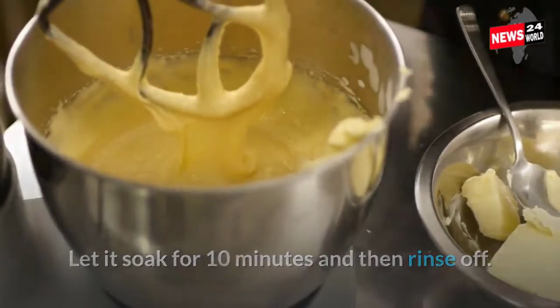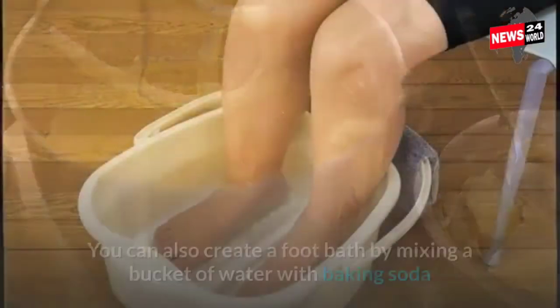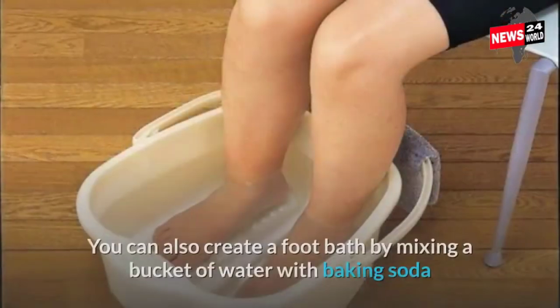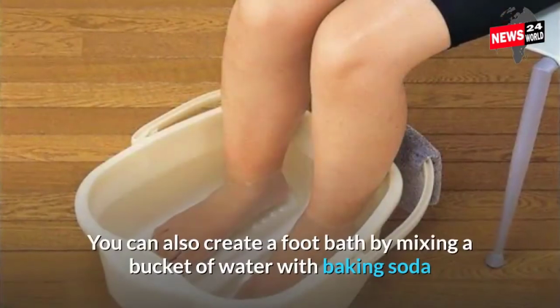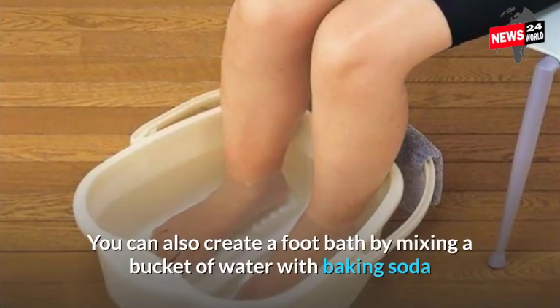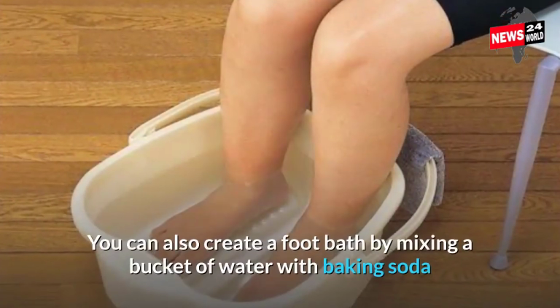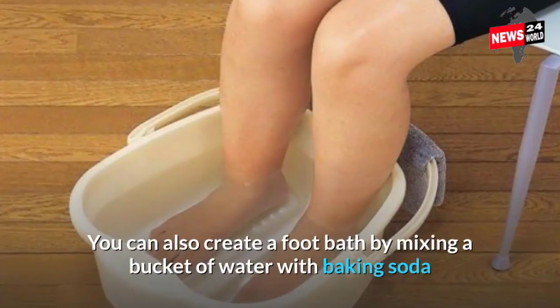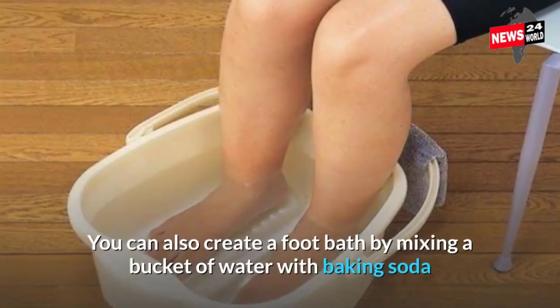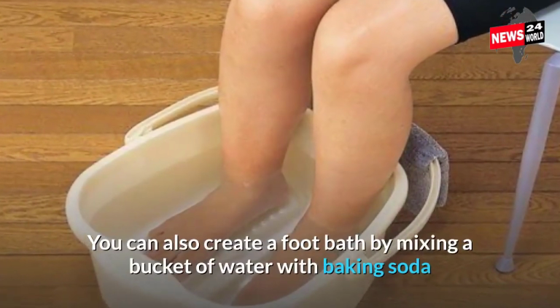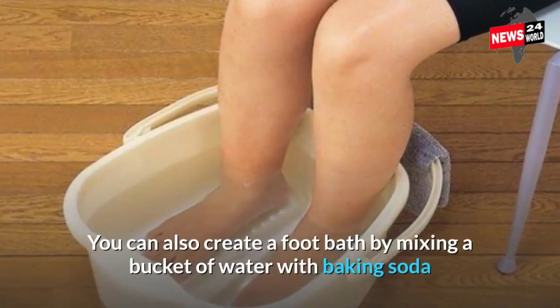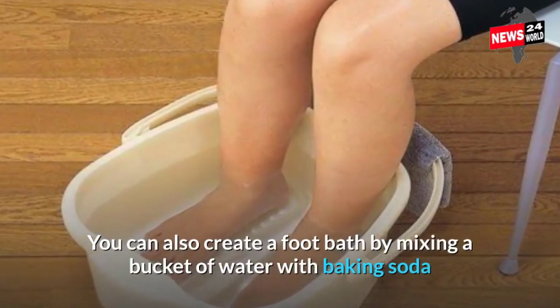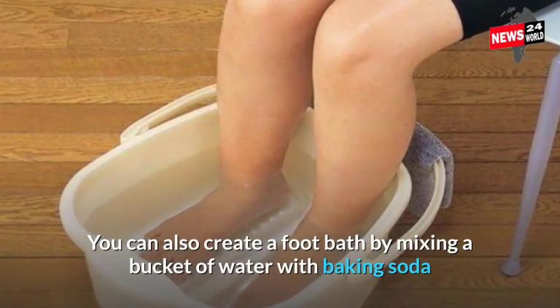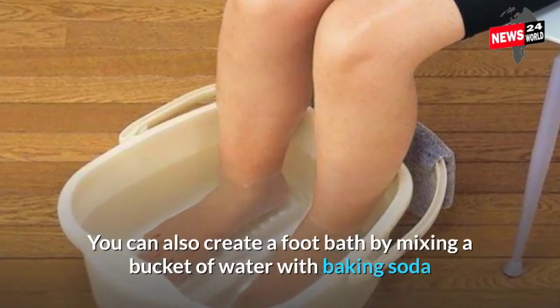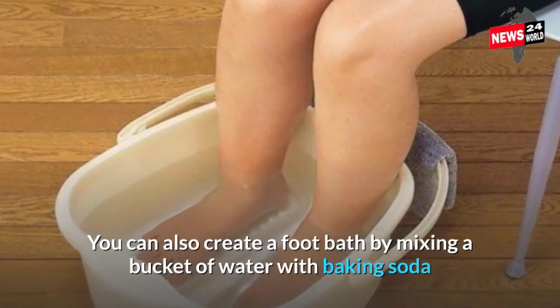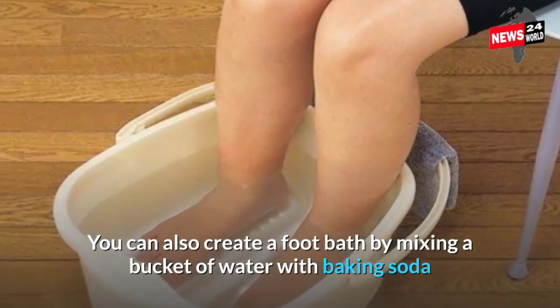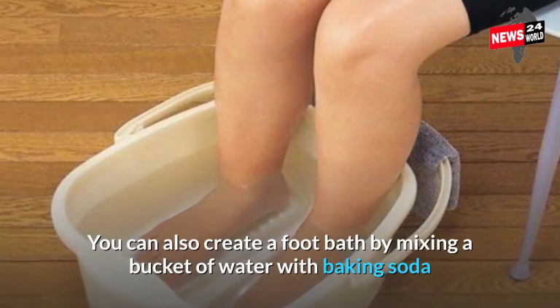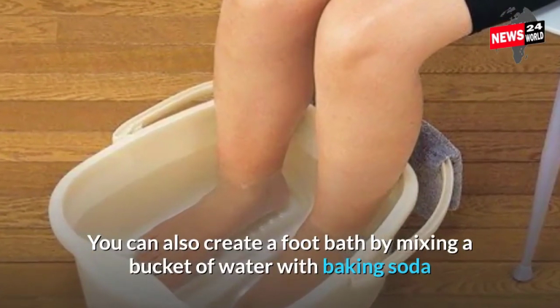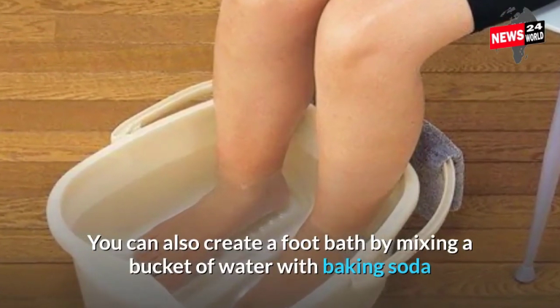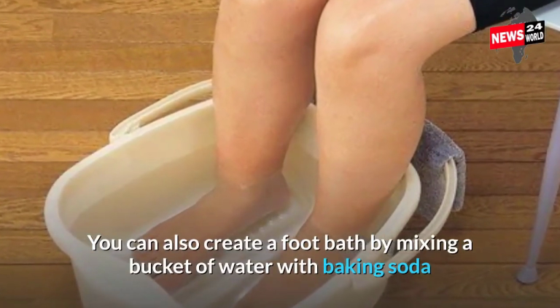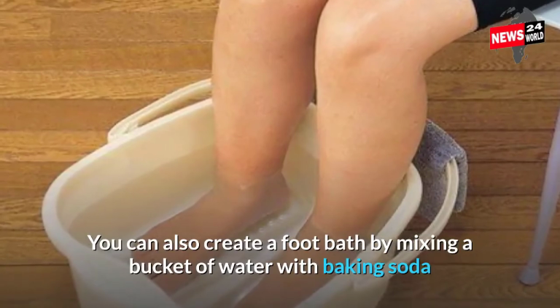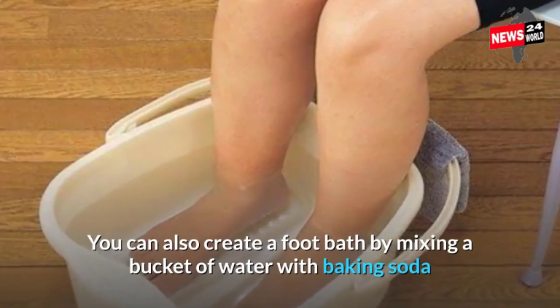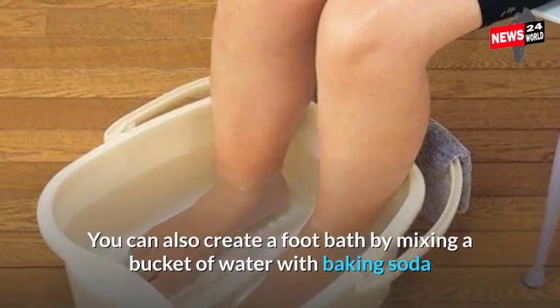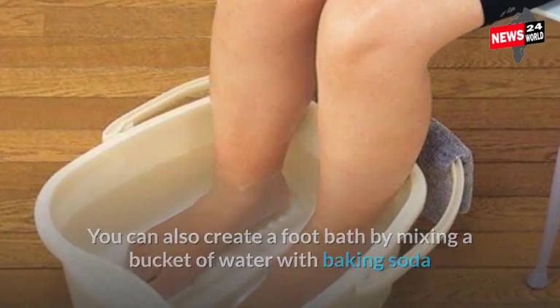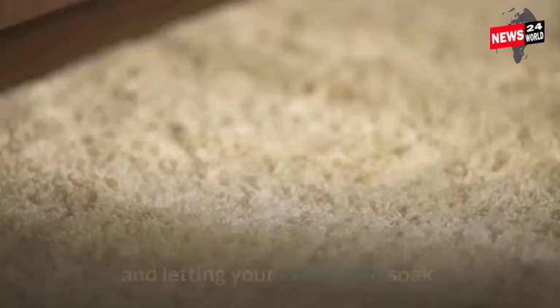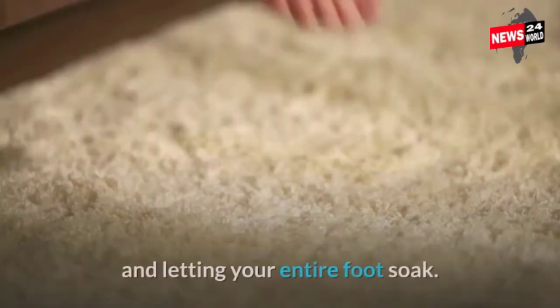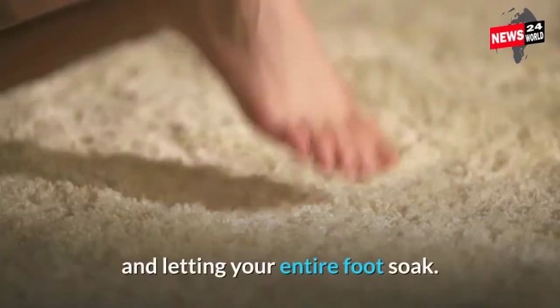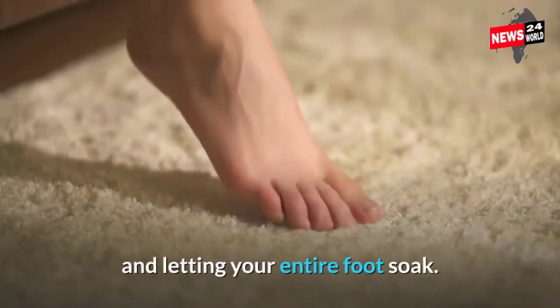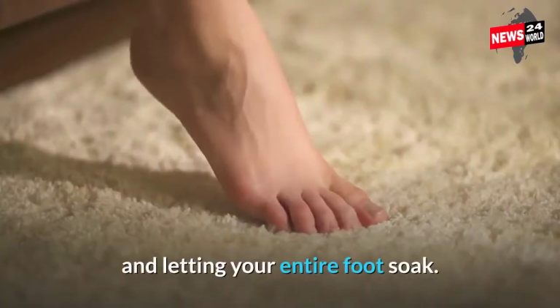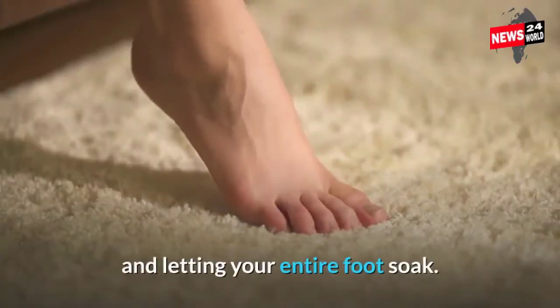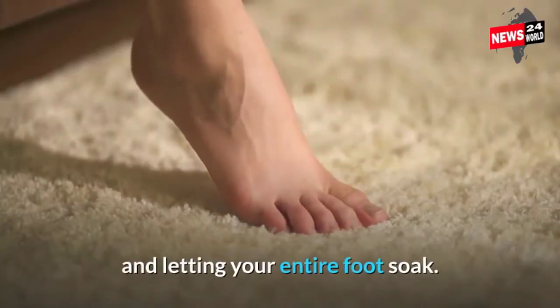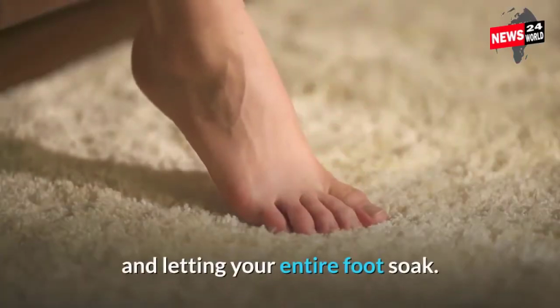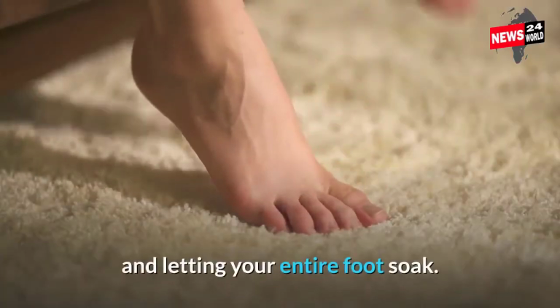You can also create a foot bath by mixing a bucket of water with baking soda and letting your entire foot soak.